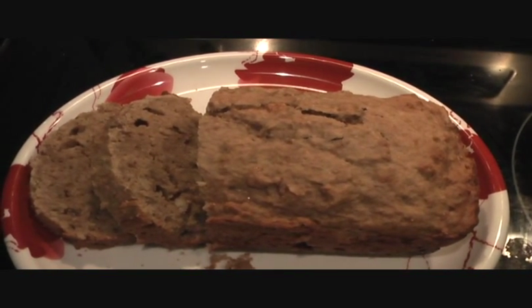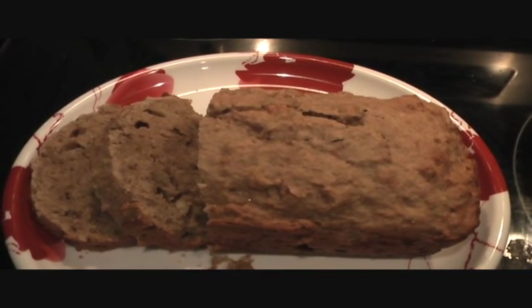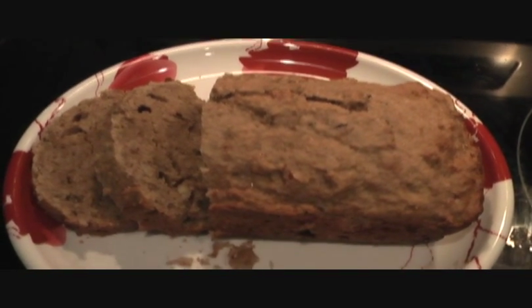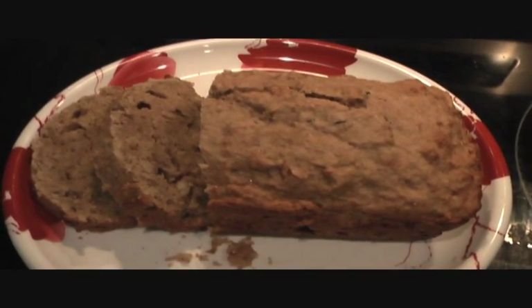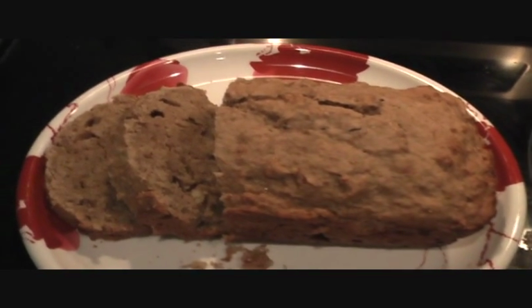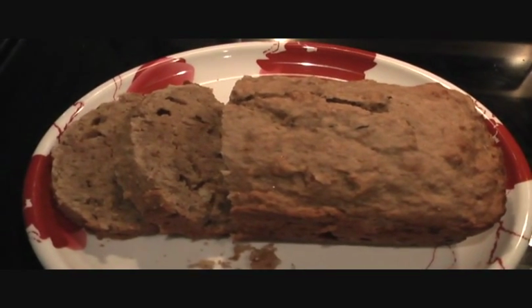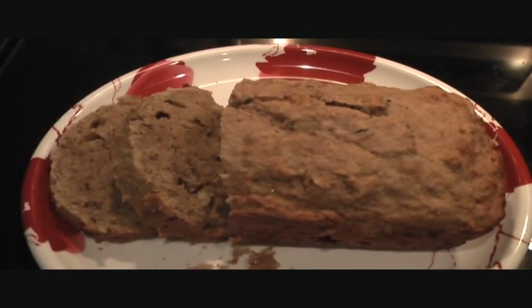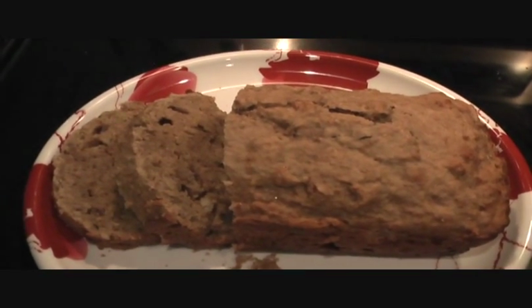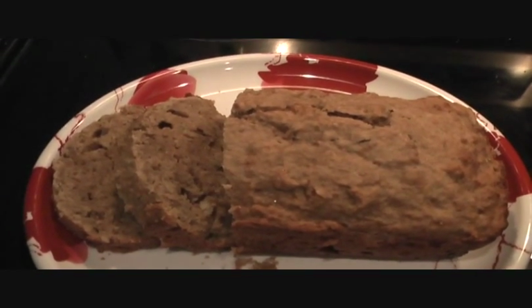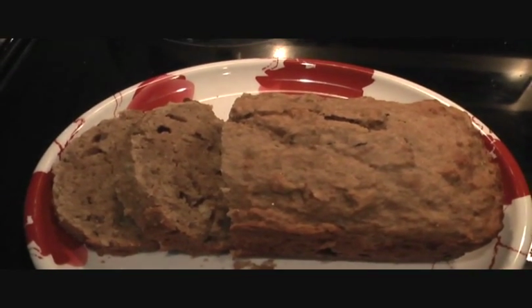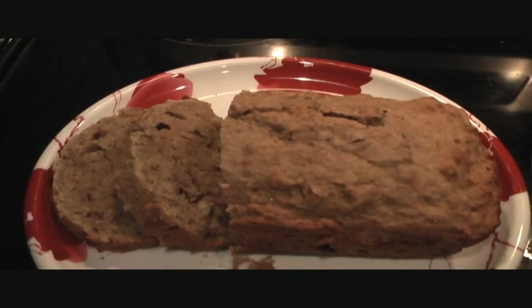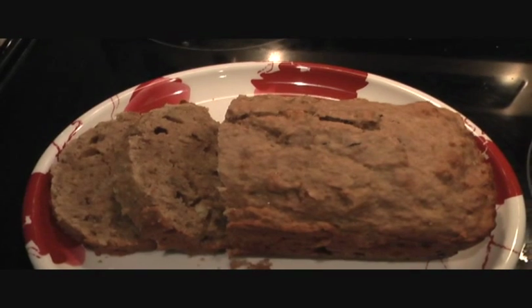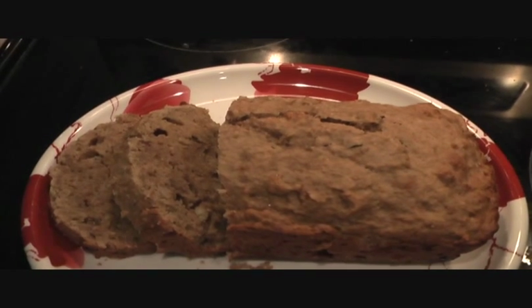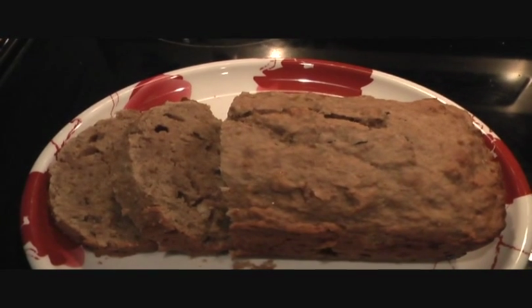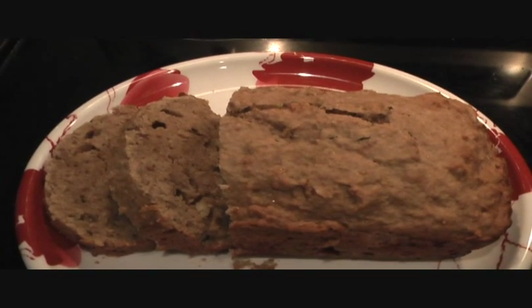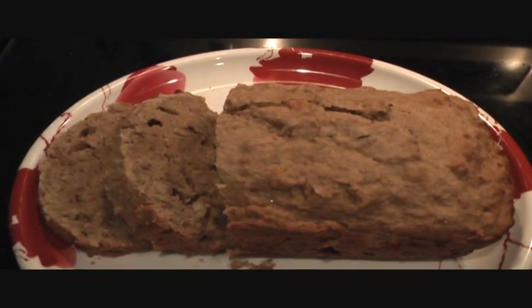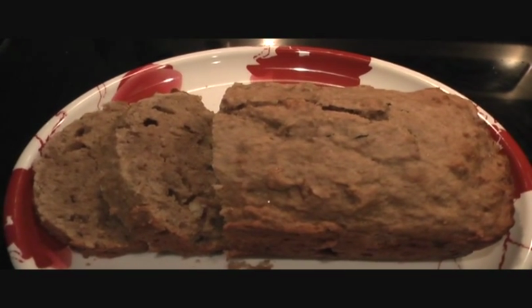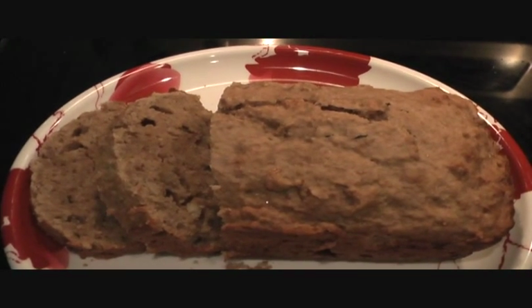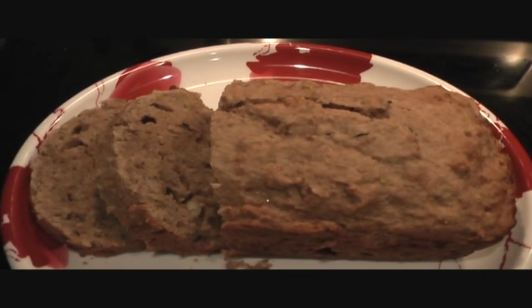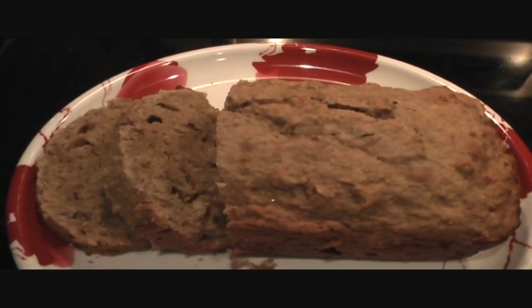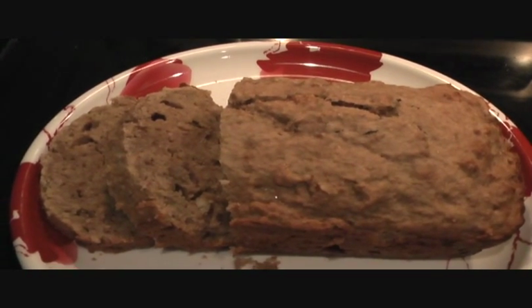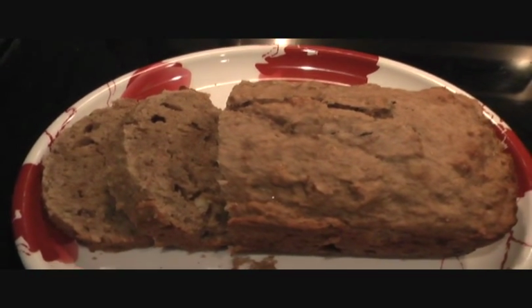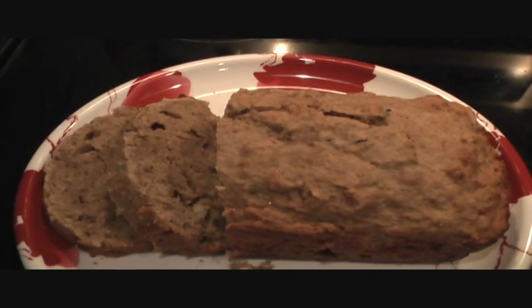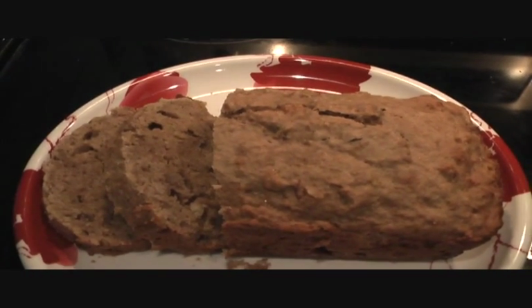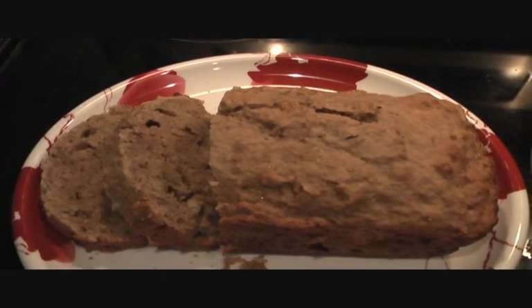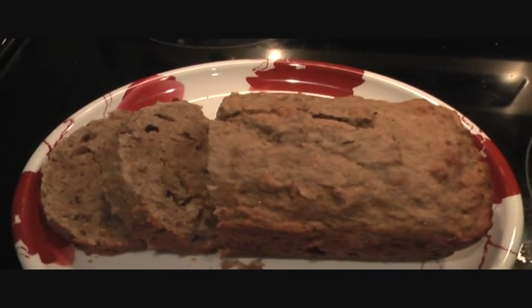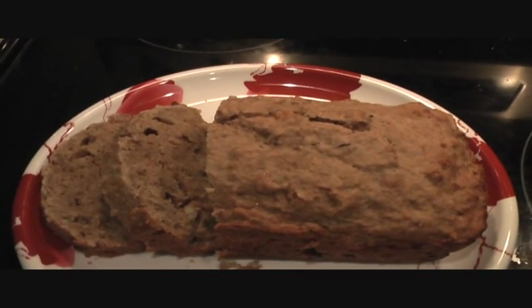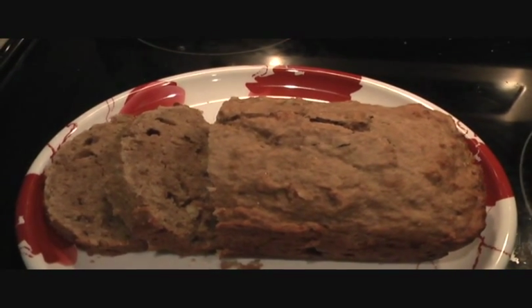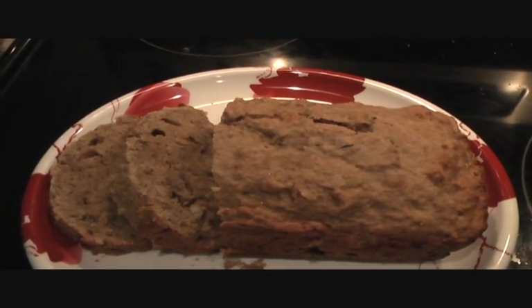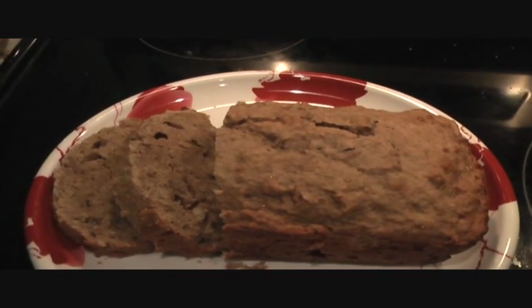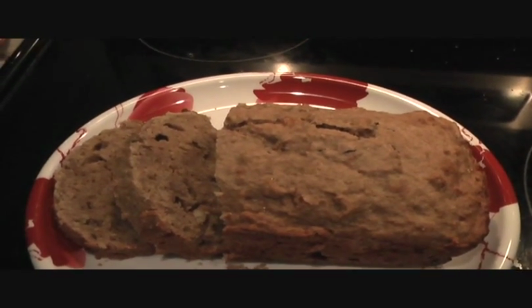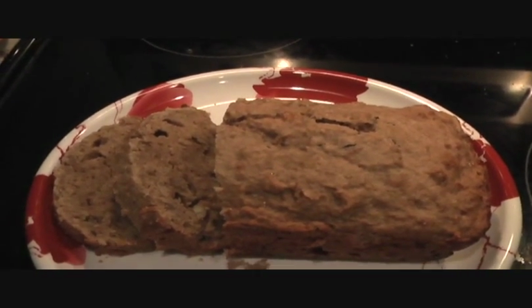Tonight I'm going to share with you a recipe for my spiced banana bread. This delicious bread recipe is going to delight every banana bread lover.